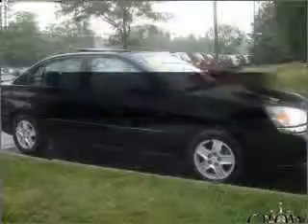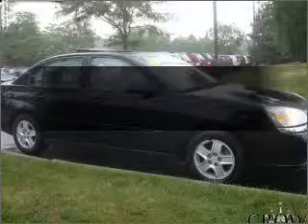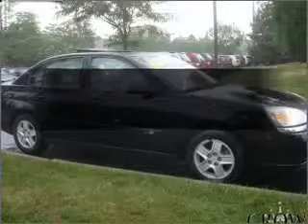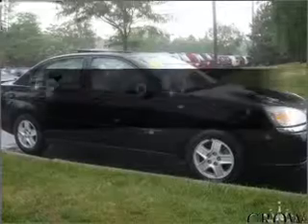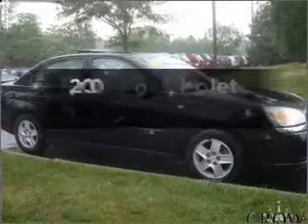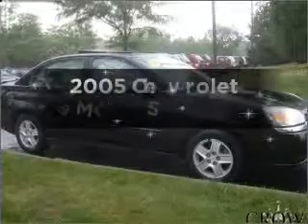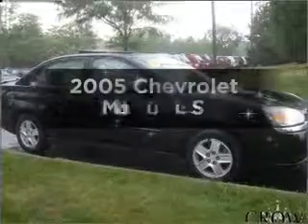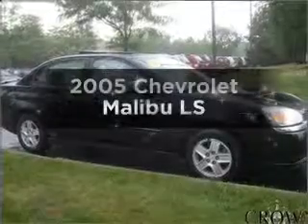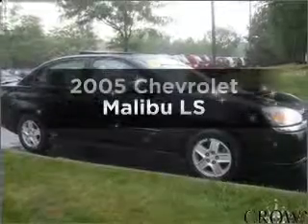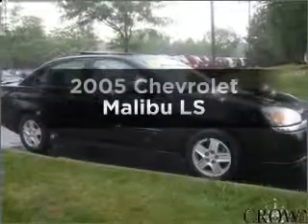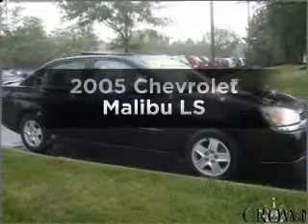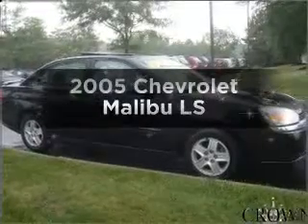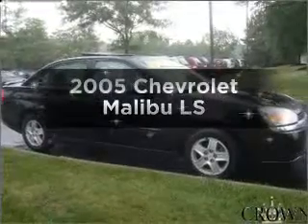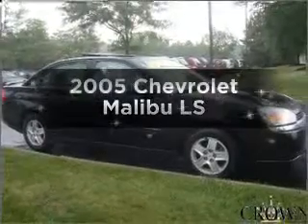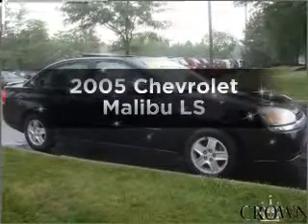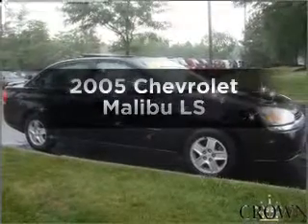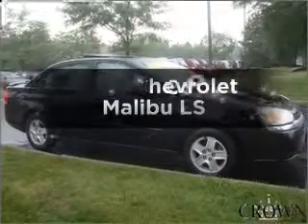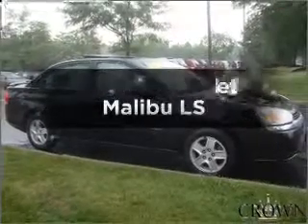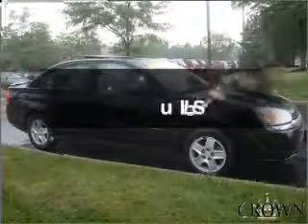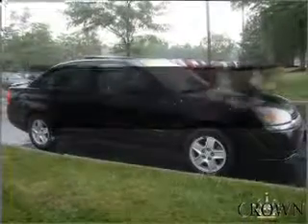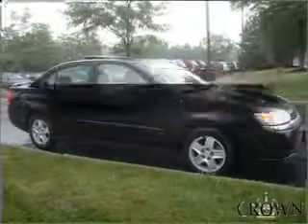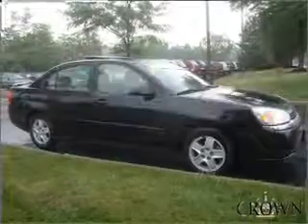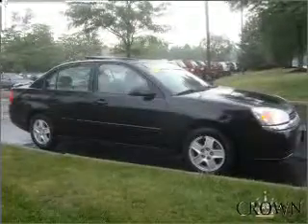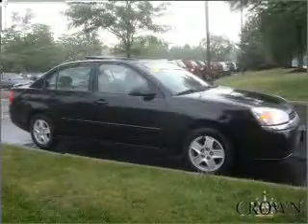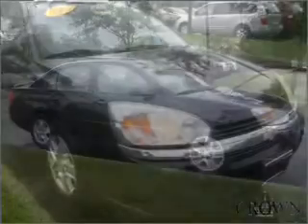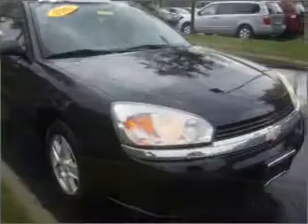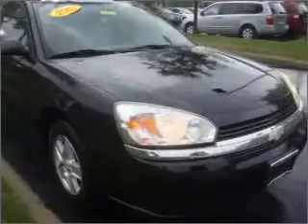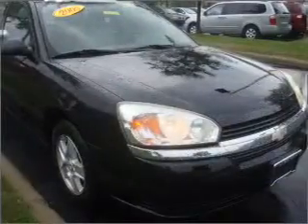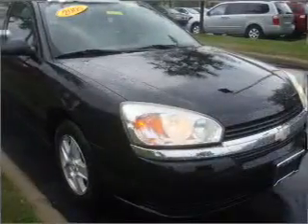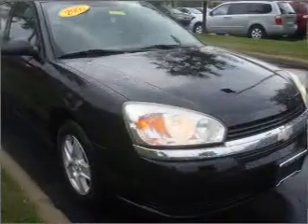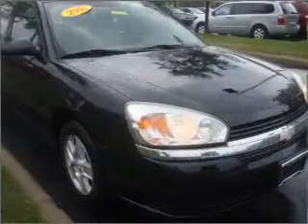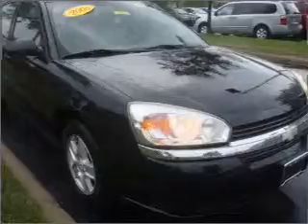Get noticed in this 2005 Chevrolet Malibu. This is the set of wheels you've been looking for.